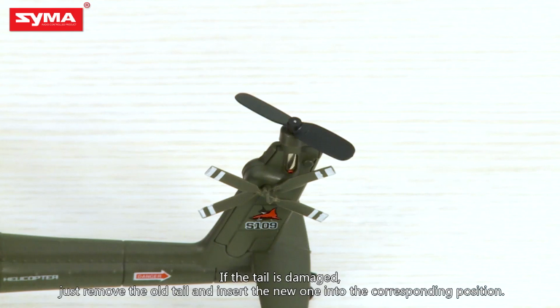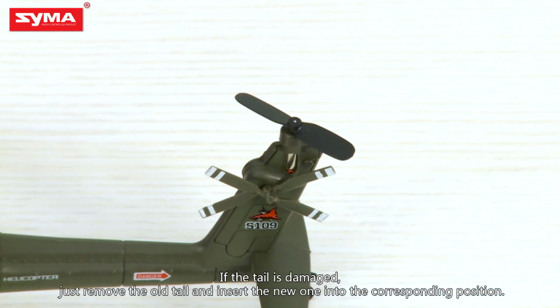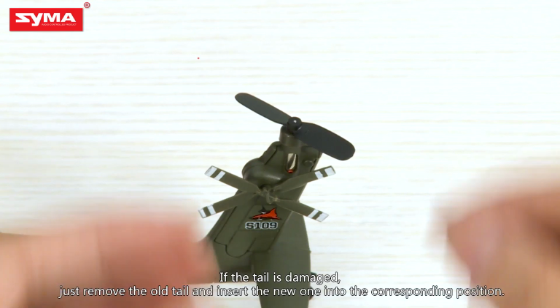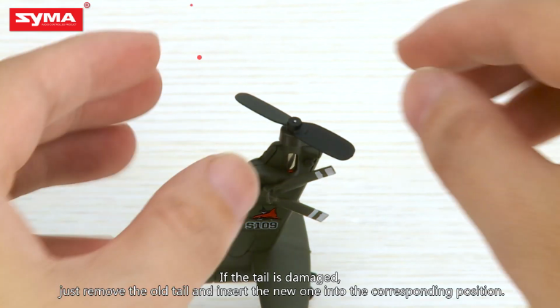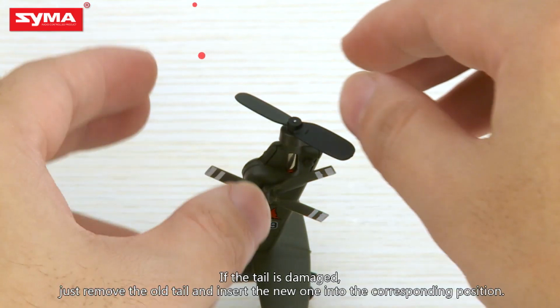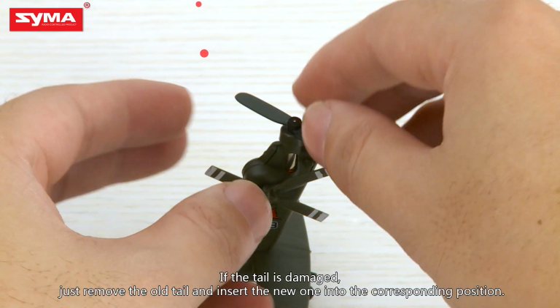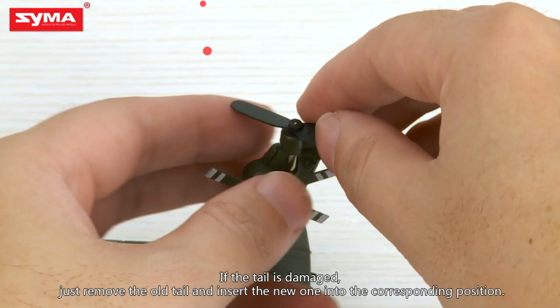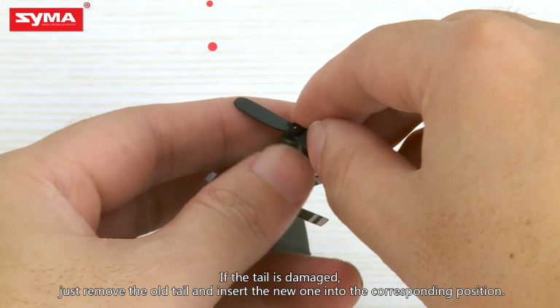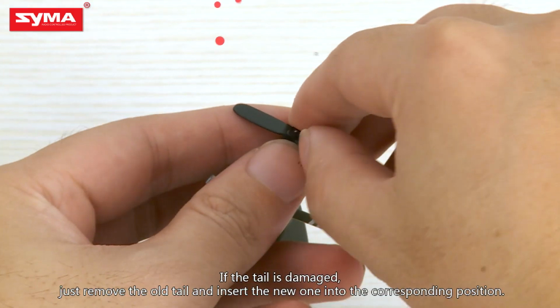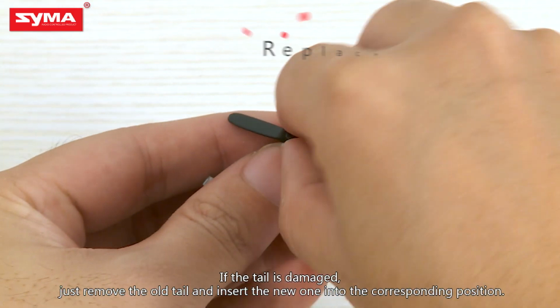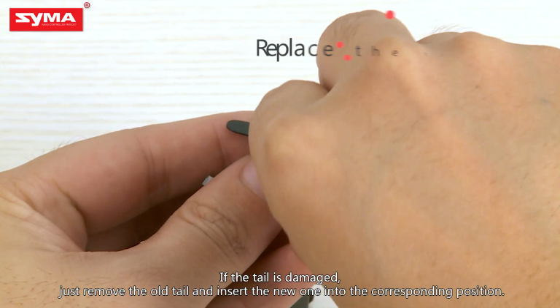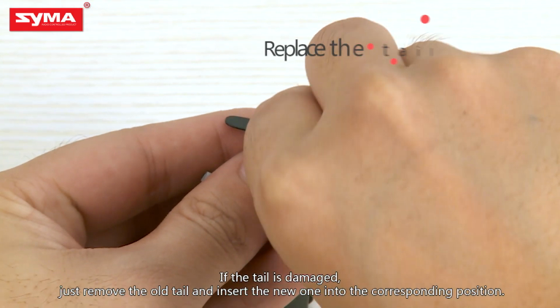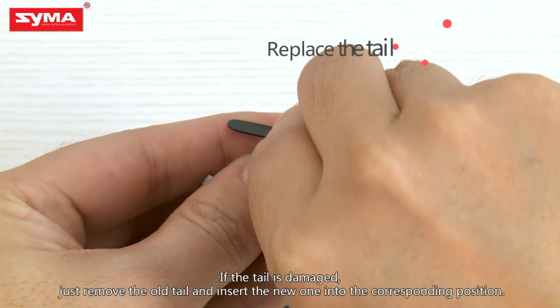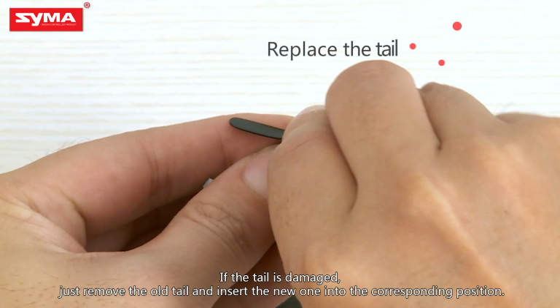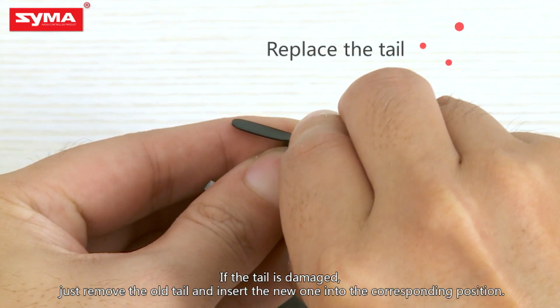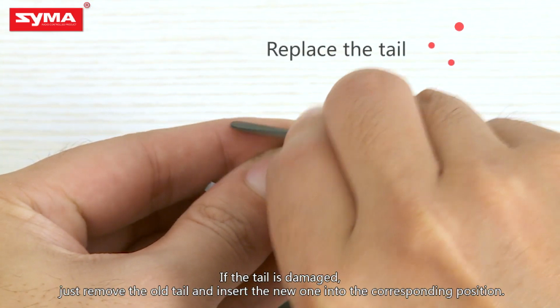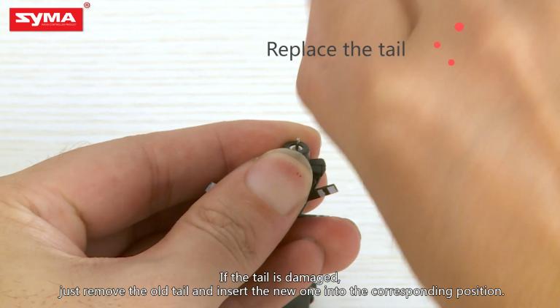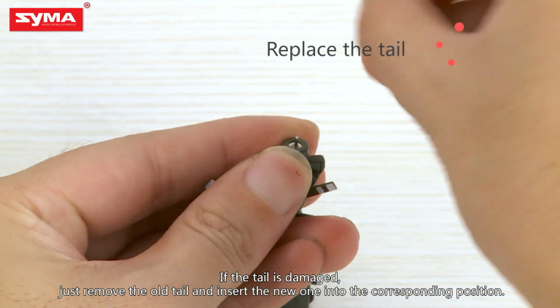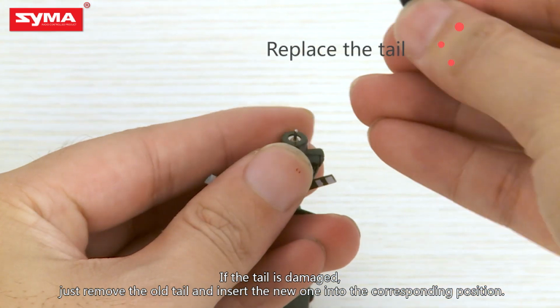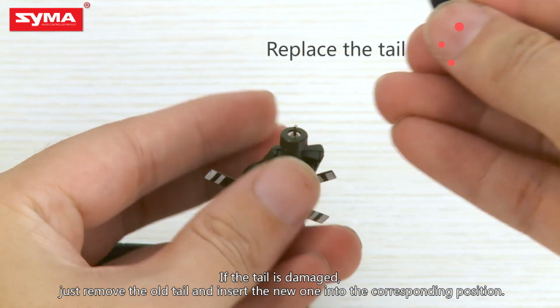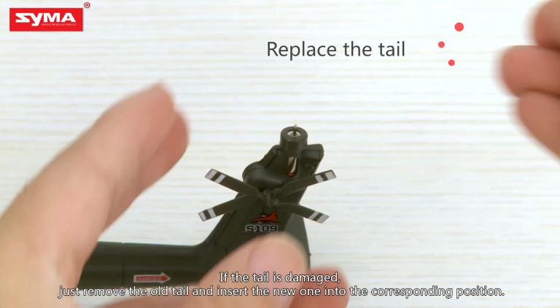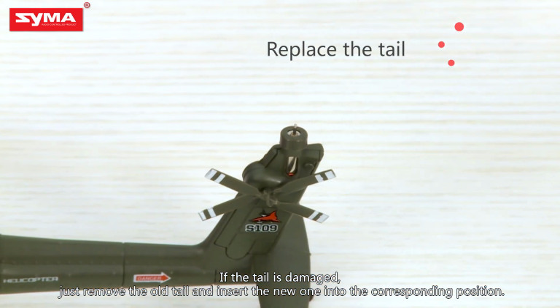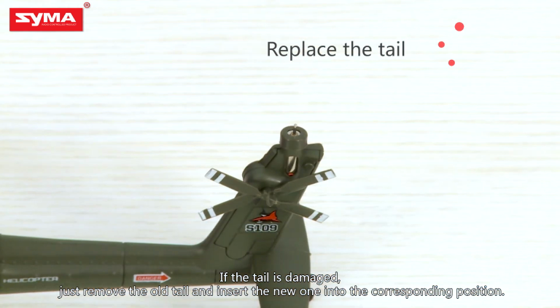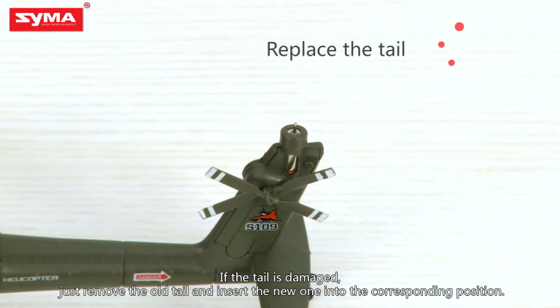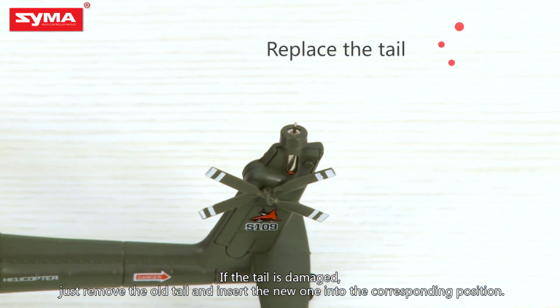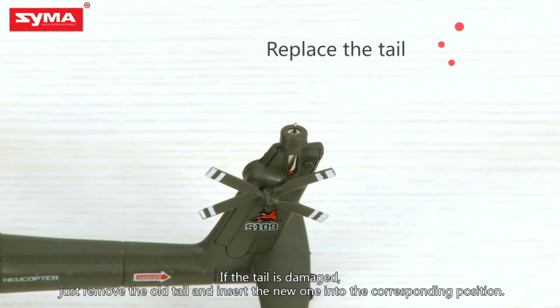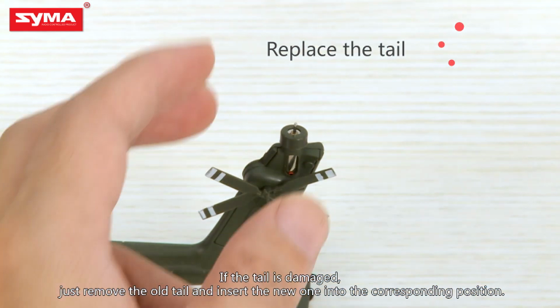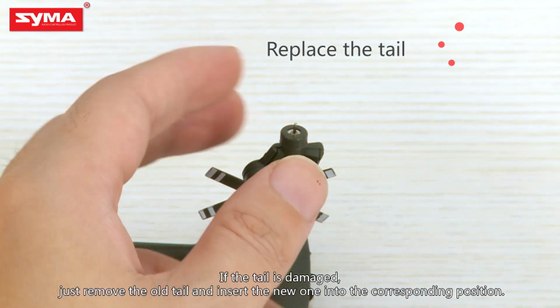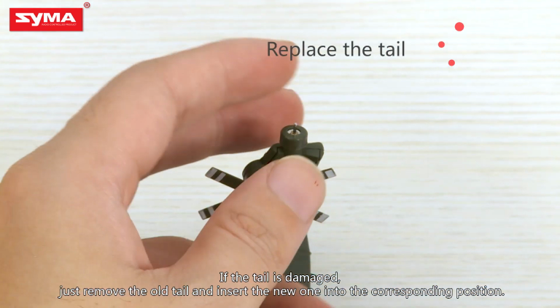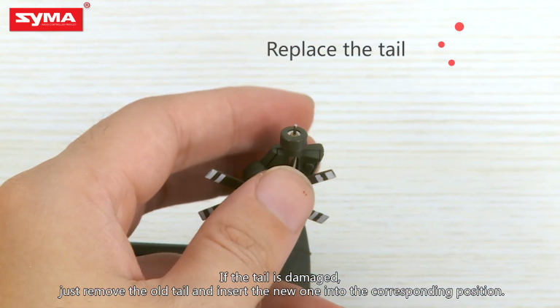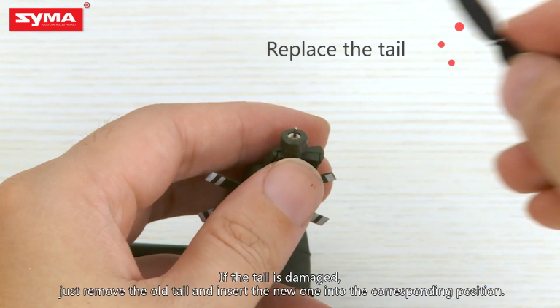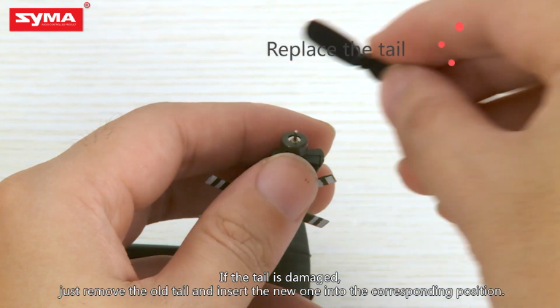If the tail is damaged, just remove the old tail and insert the new one into the corresponding position.